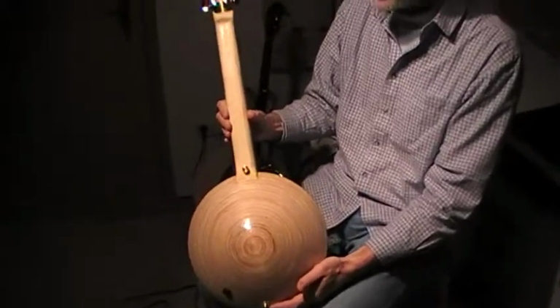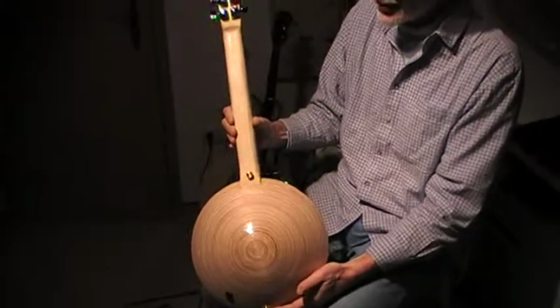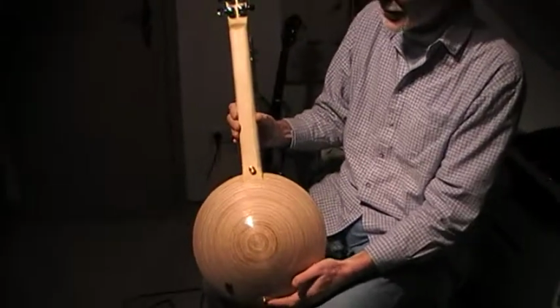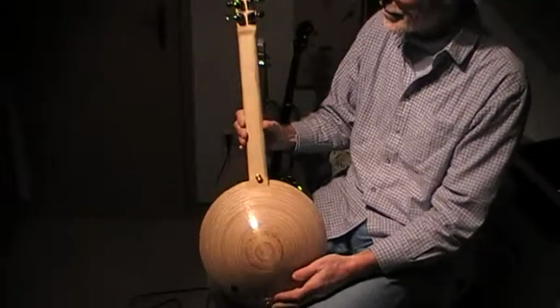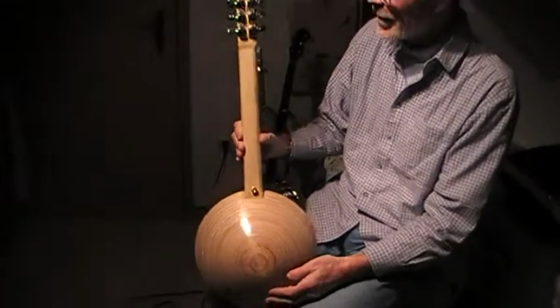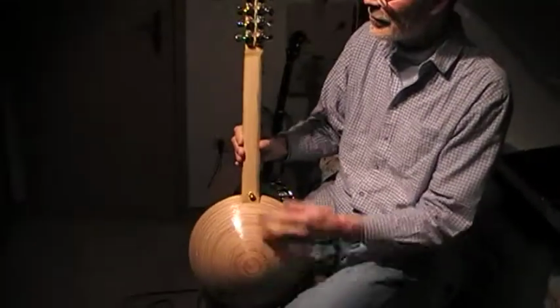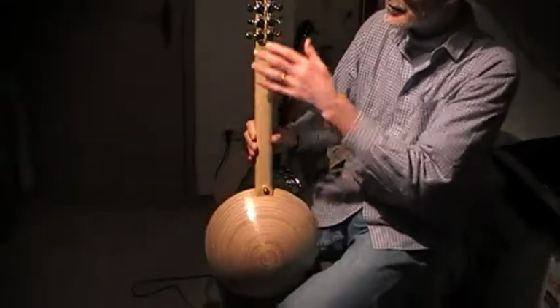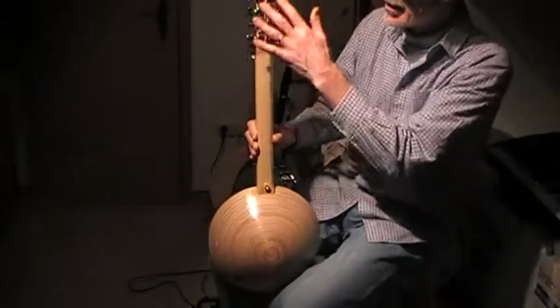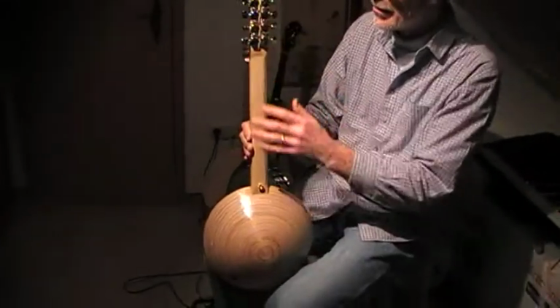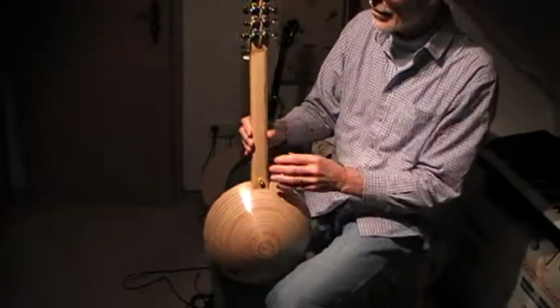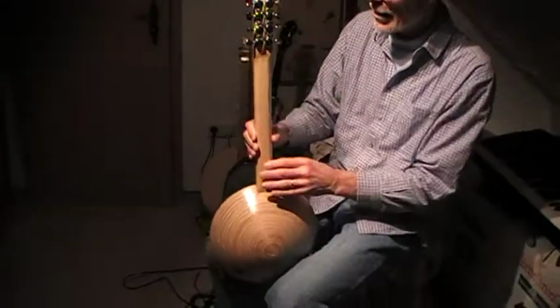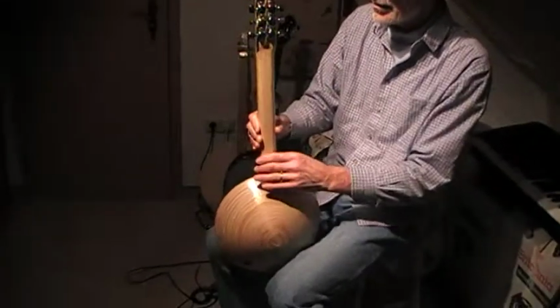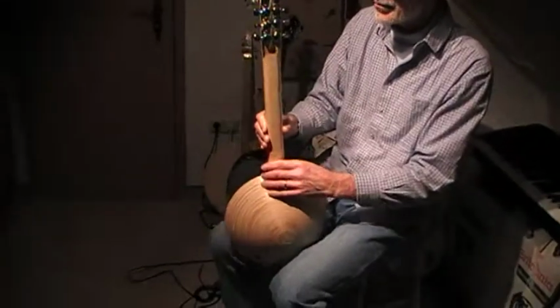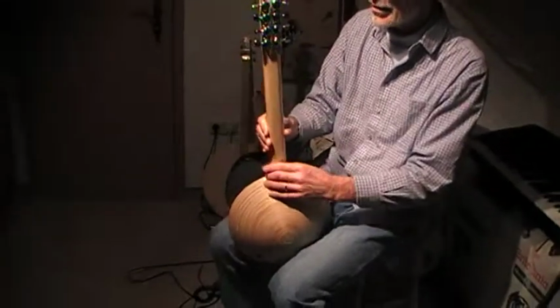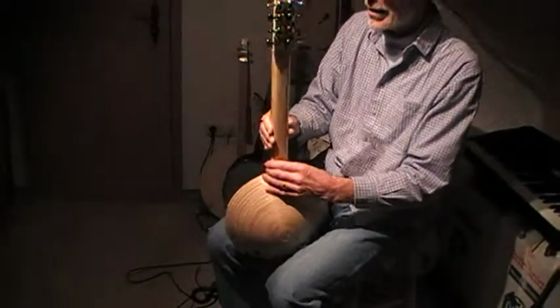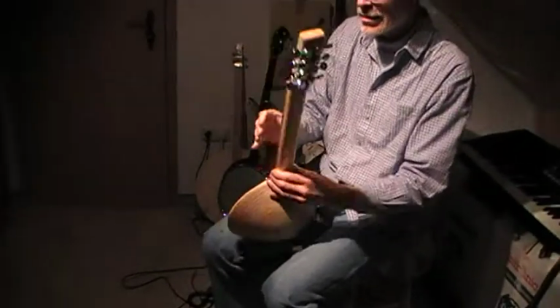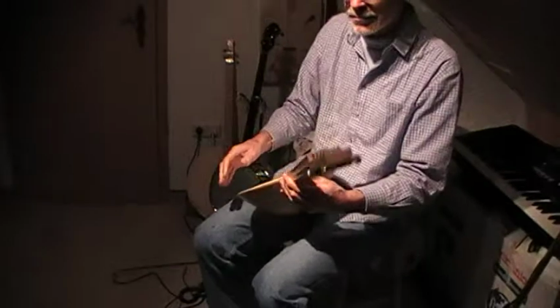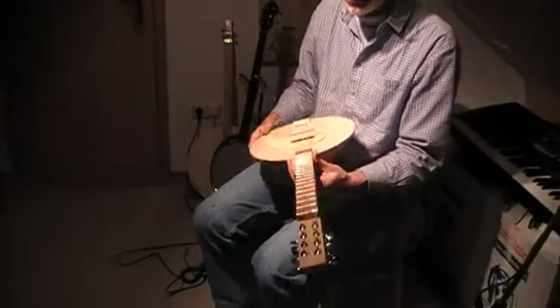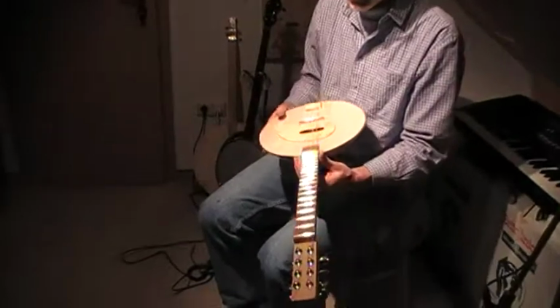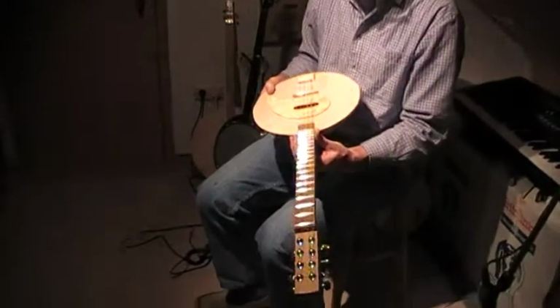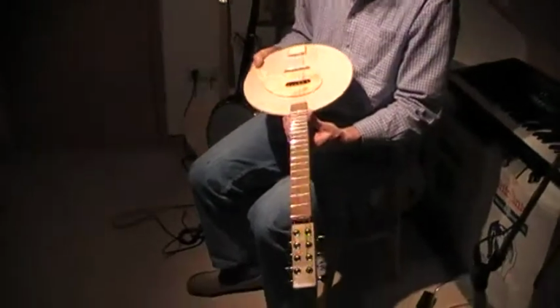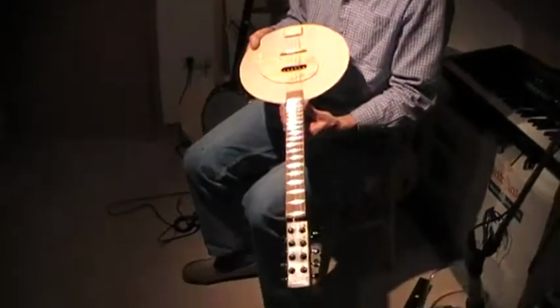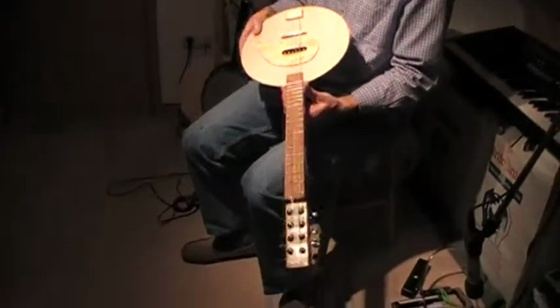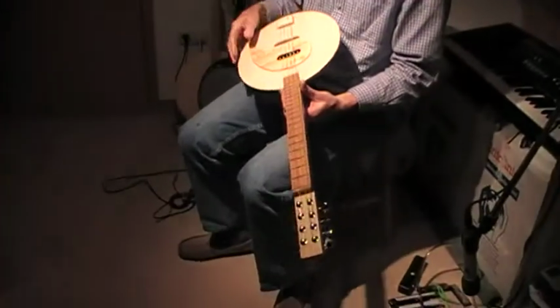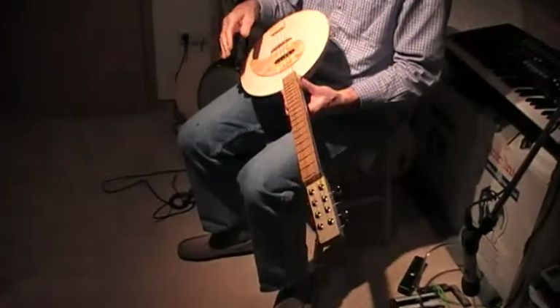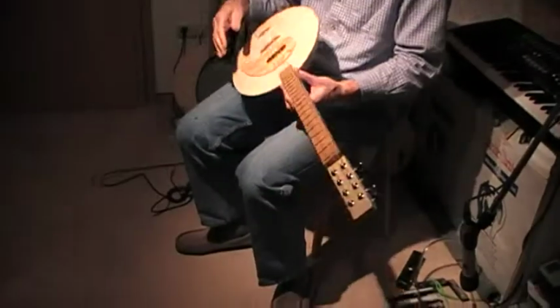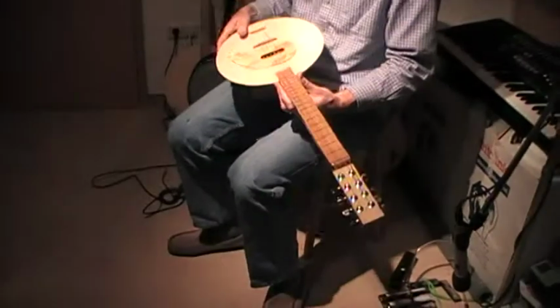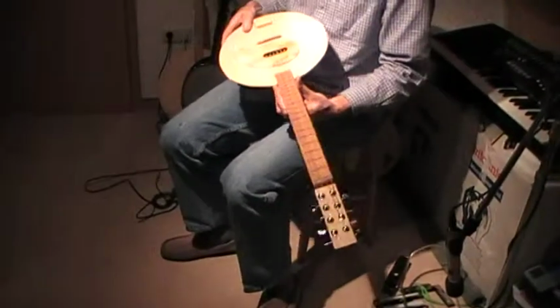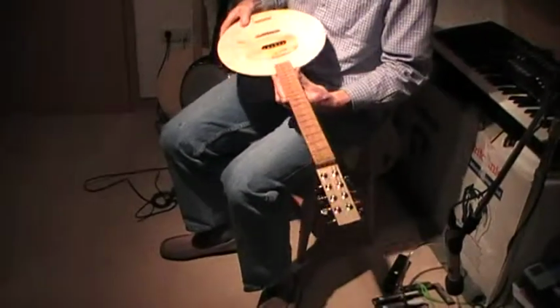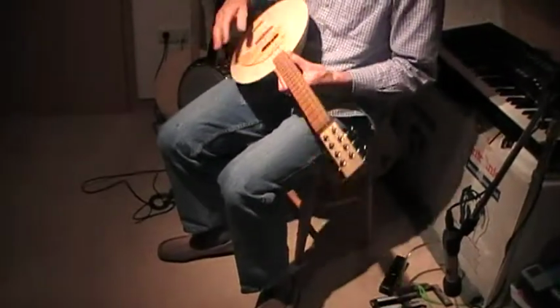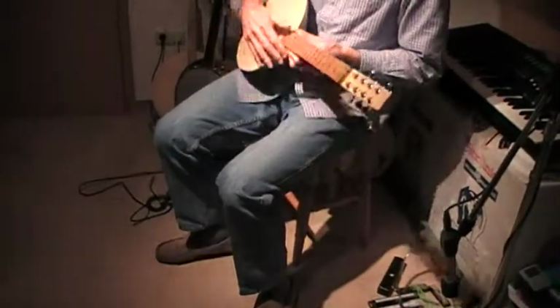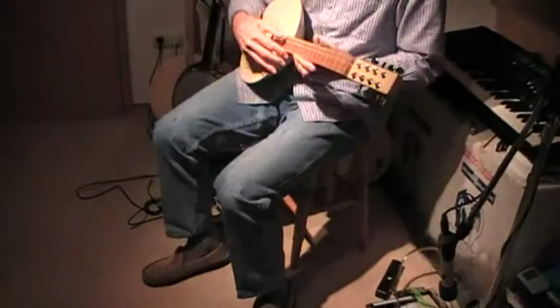Pretty much the same, slightly longer to get the machine heads on, but average.